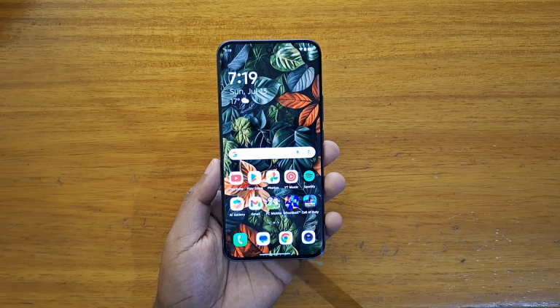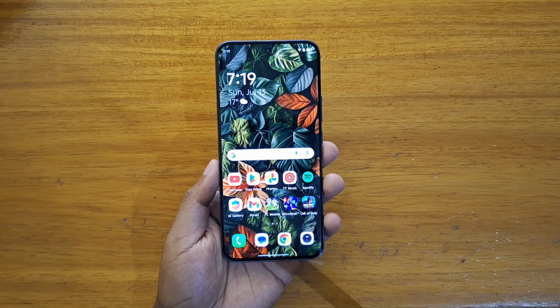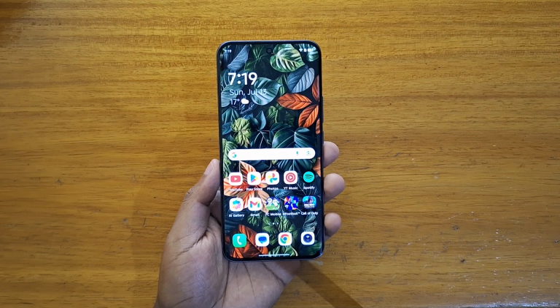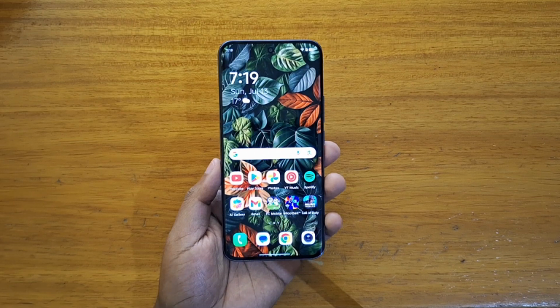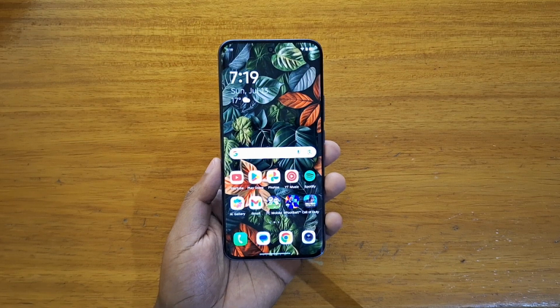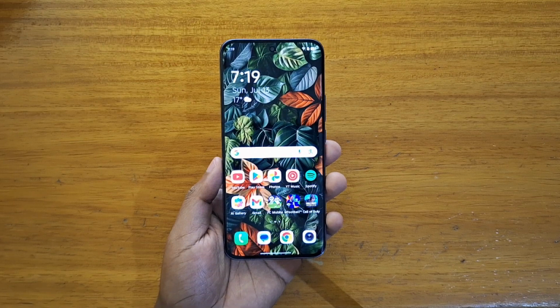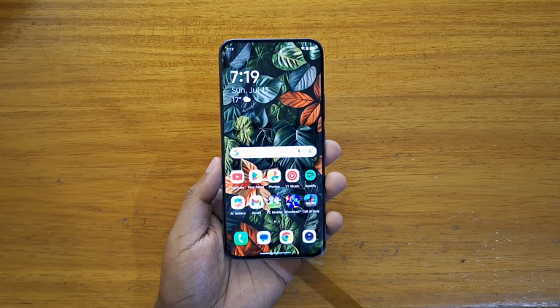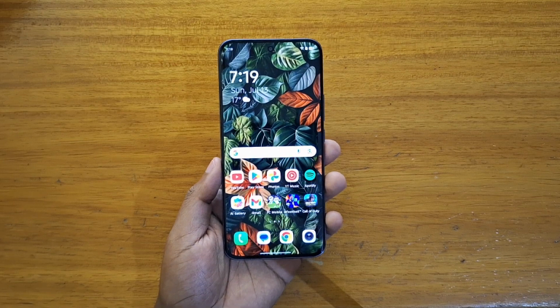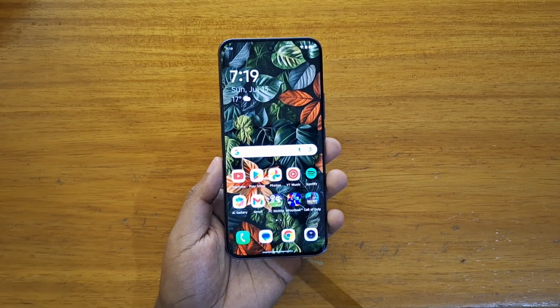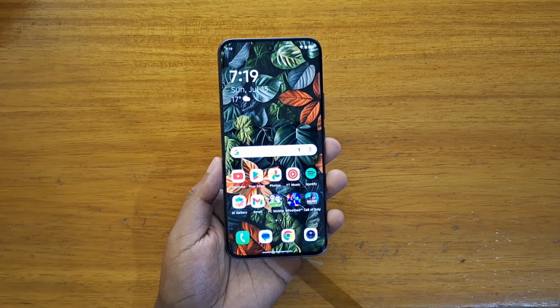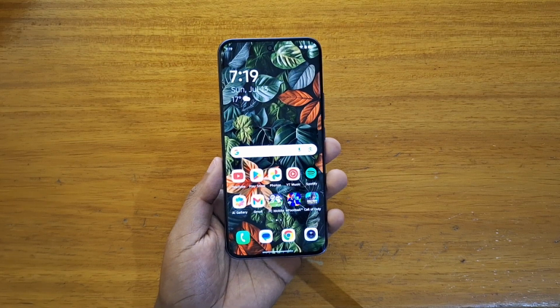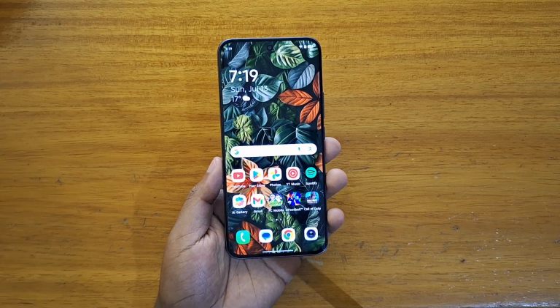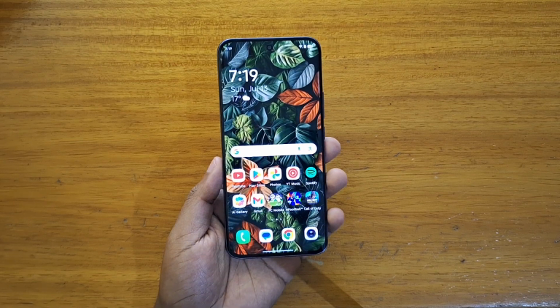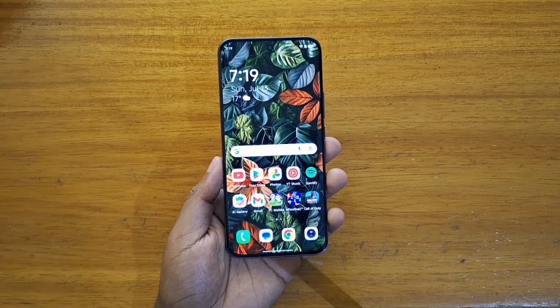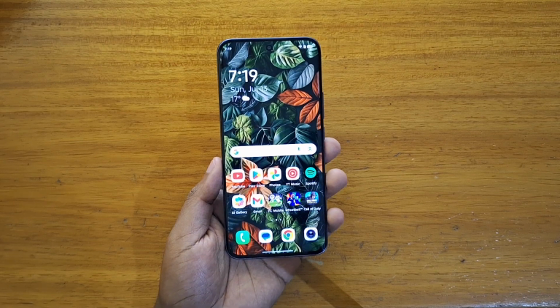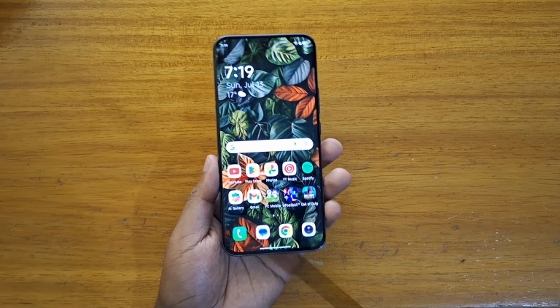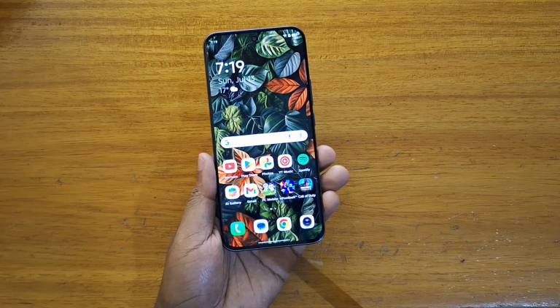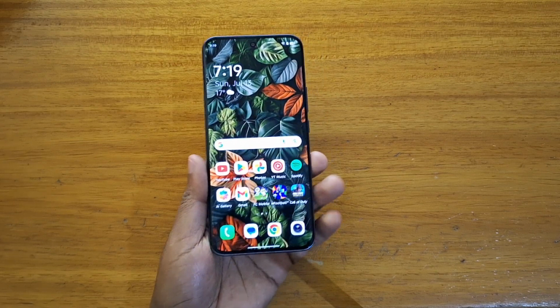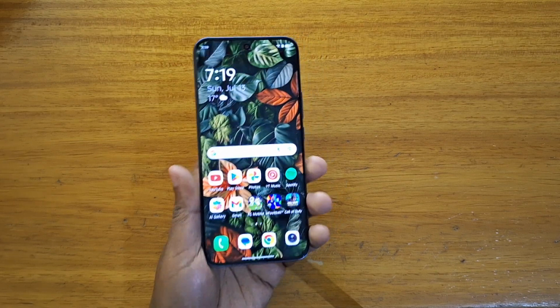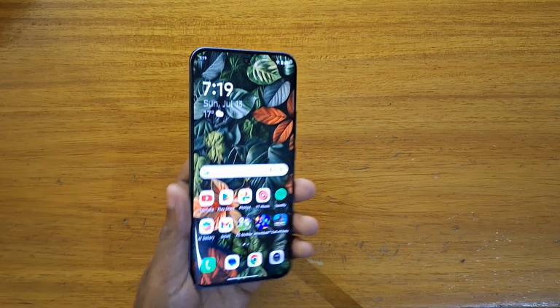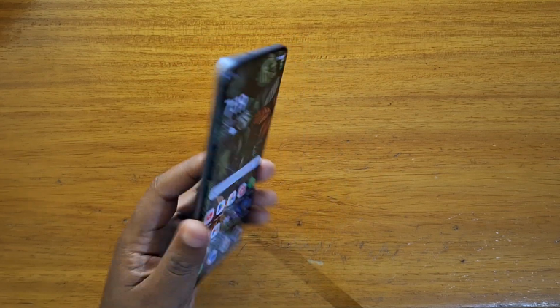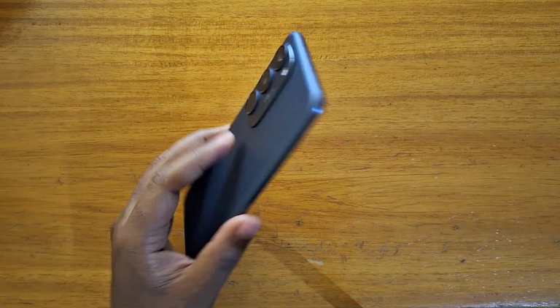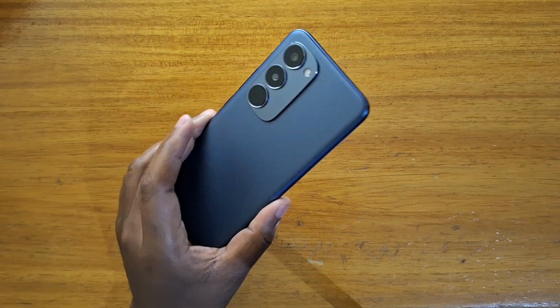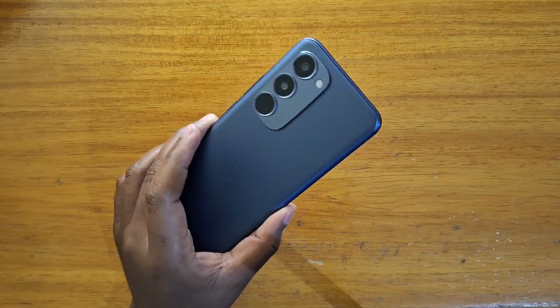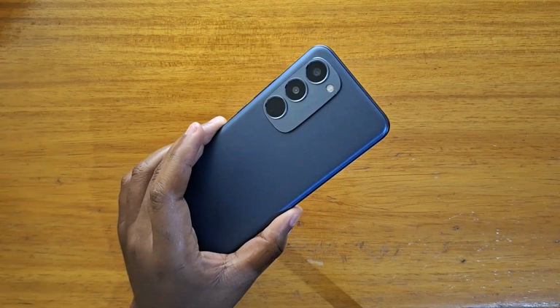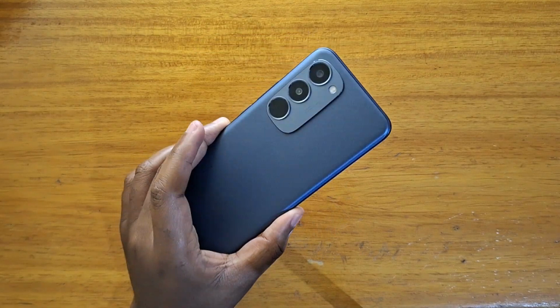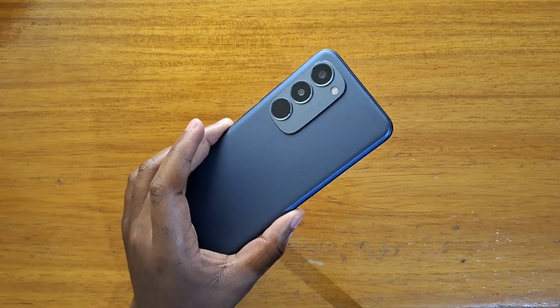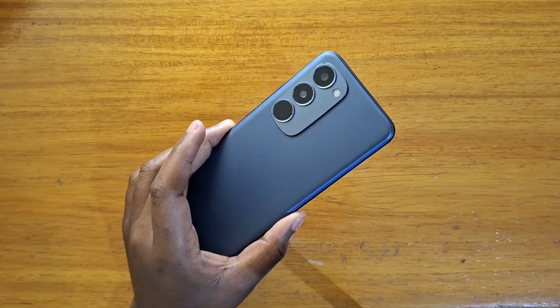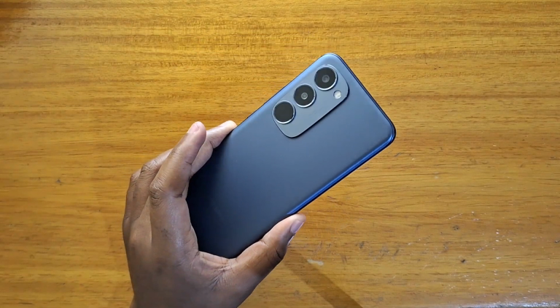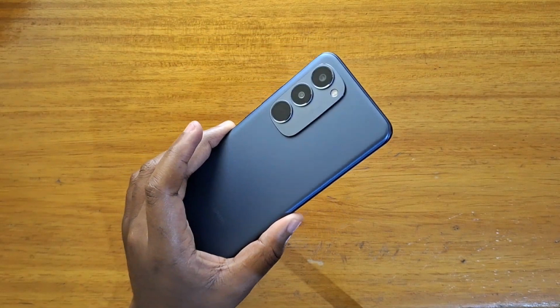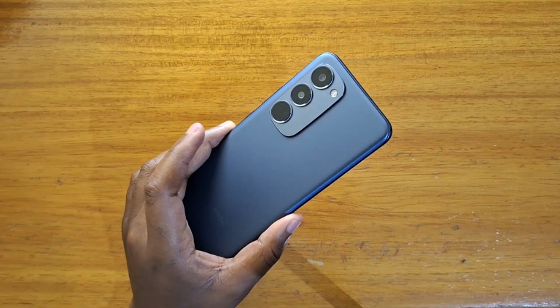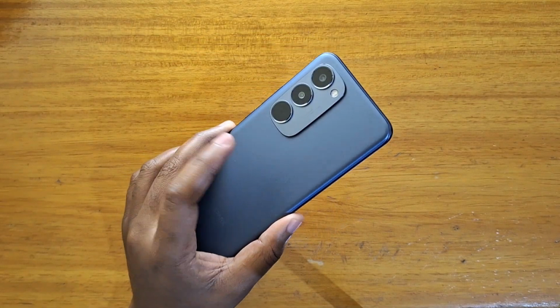Hey, what's up guys, Davis here, and today I'll be showing you guys how to boot the new Tecno Spark 40 Pro Plus into recovery.